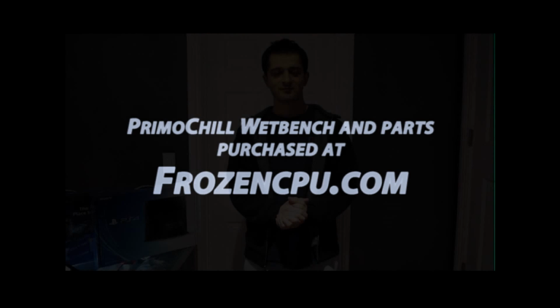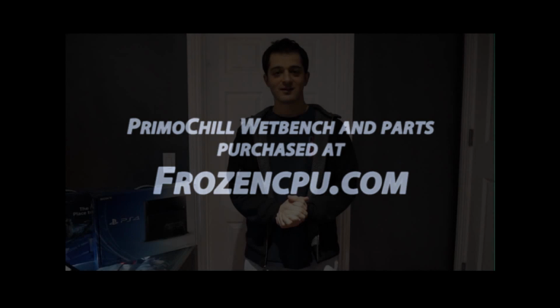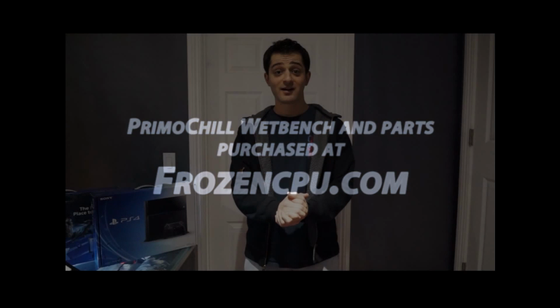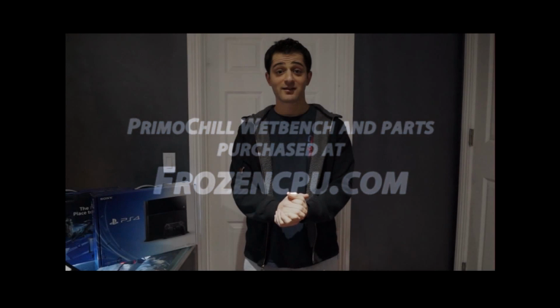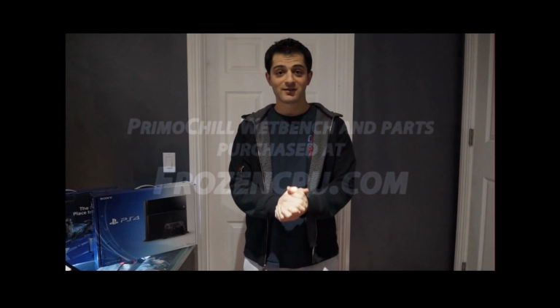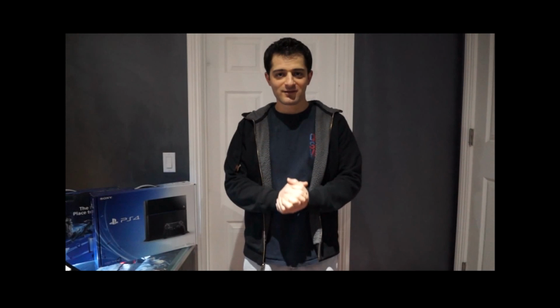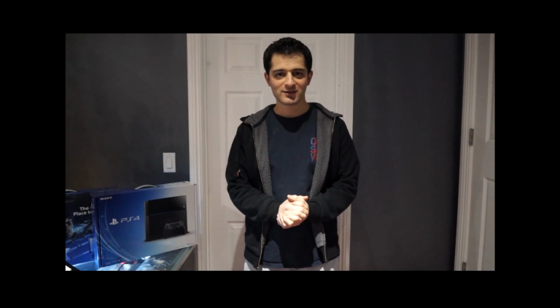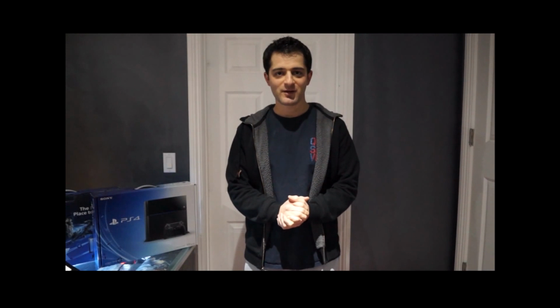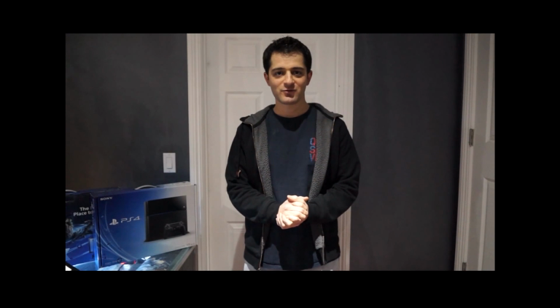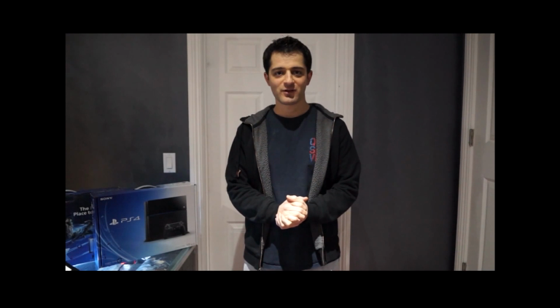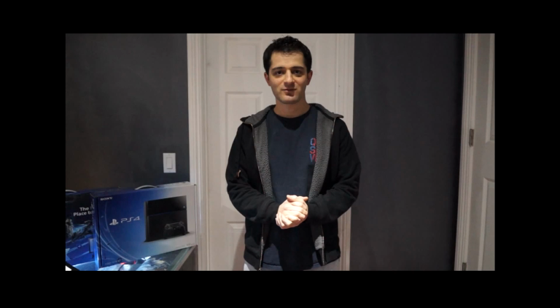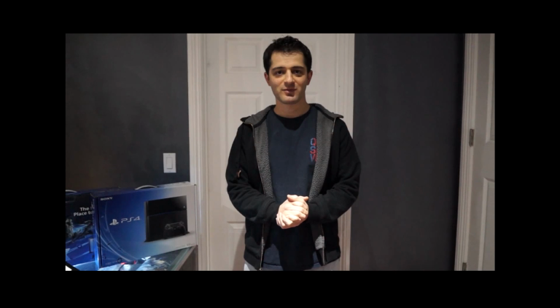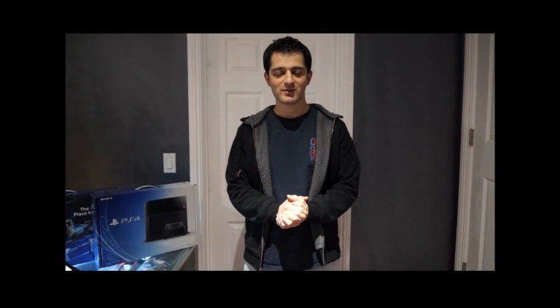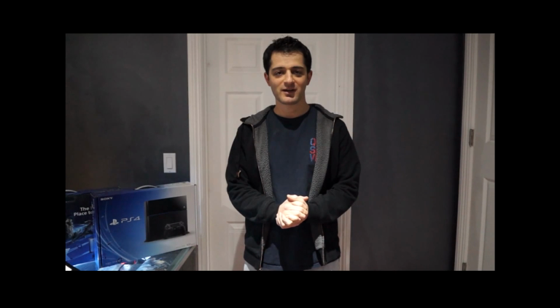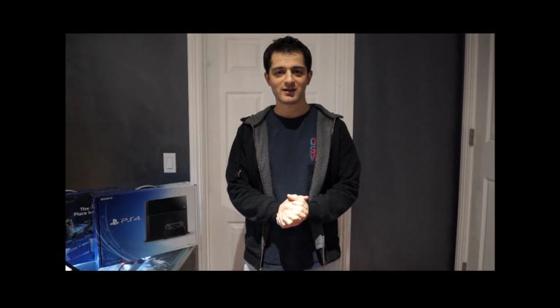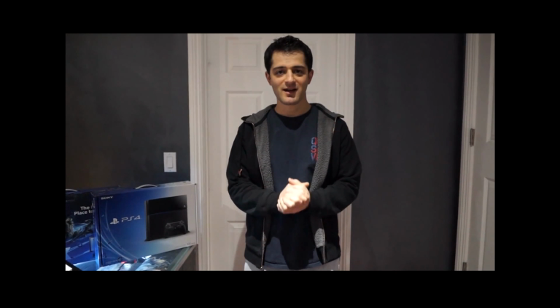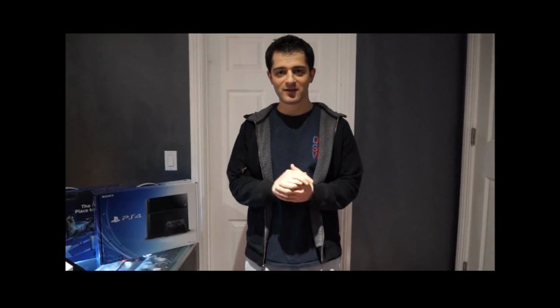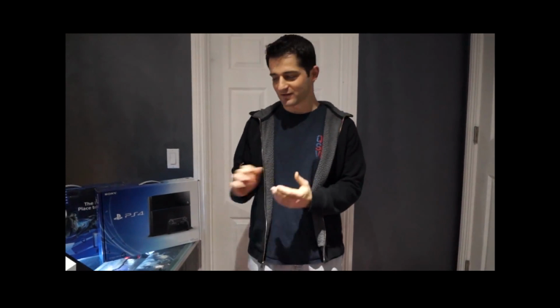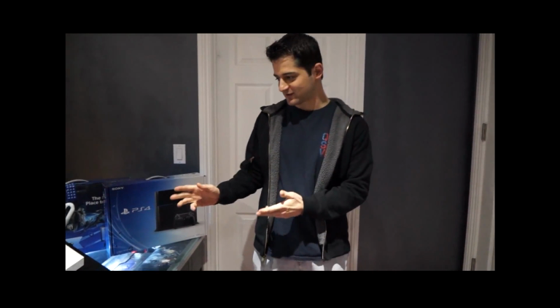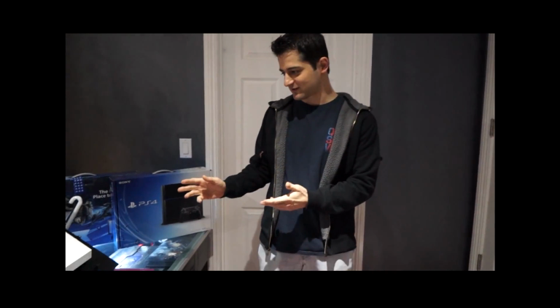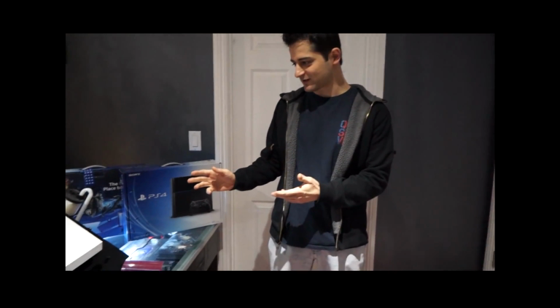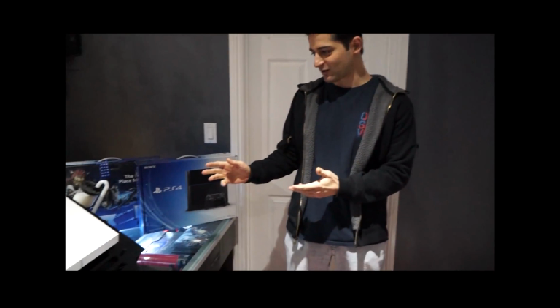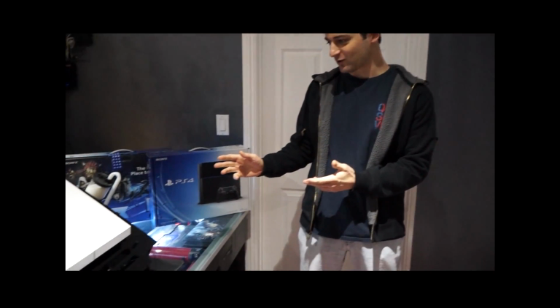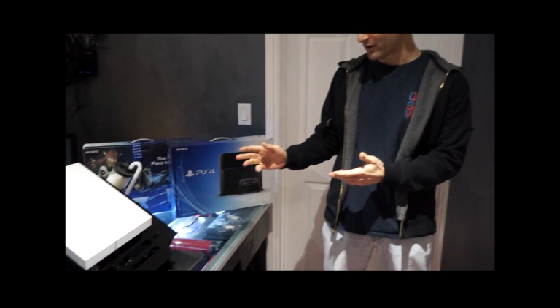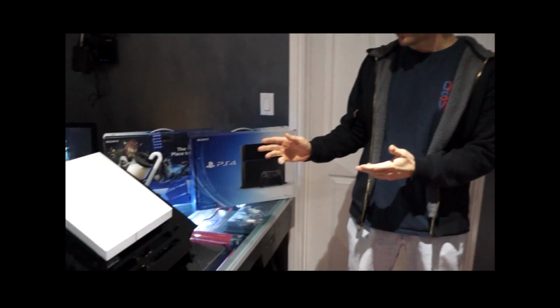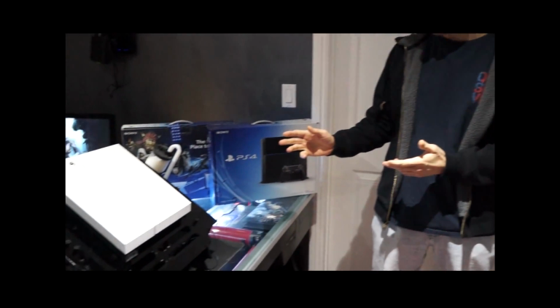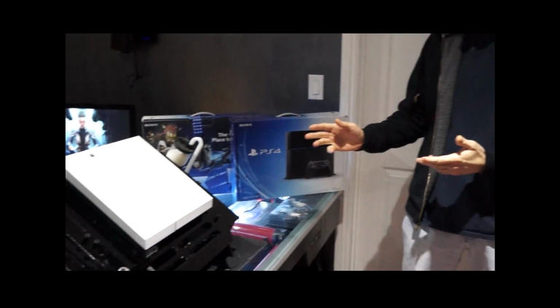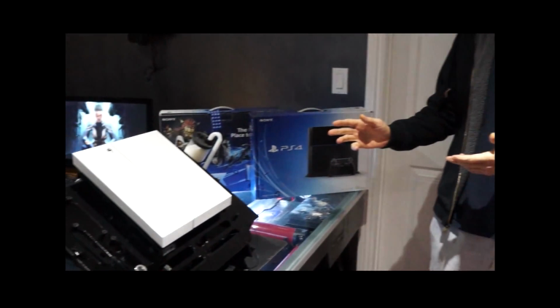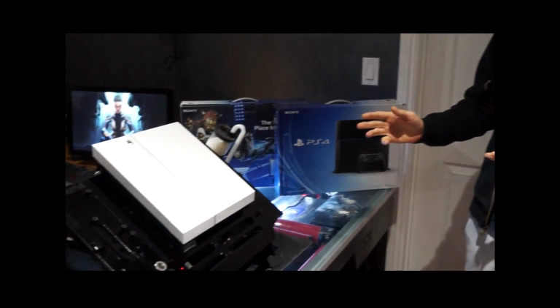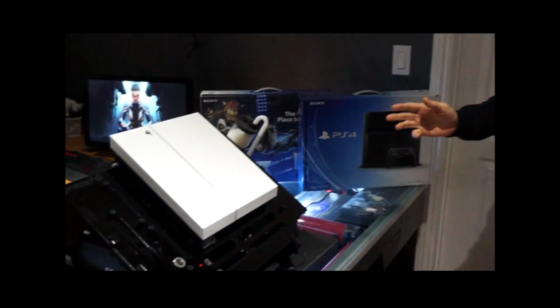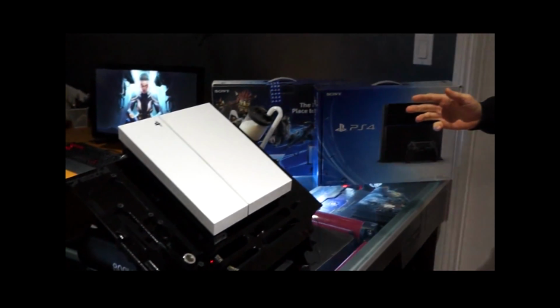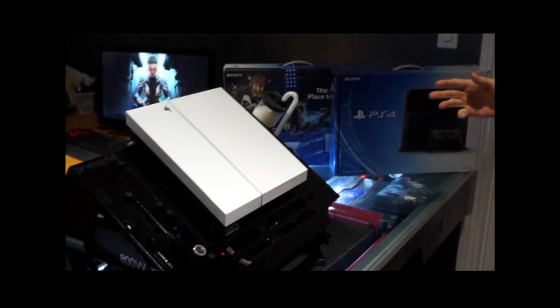Hi, this is Beta Dre with PBK, and this is the long awaited Watercool PS4.